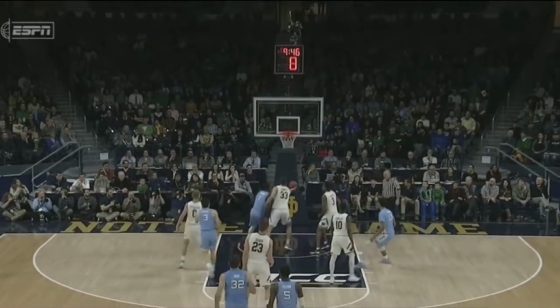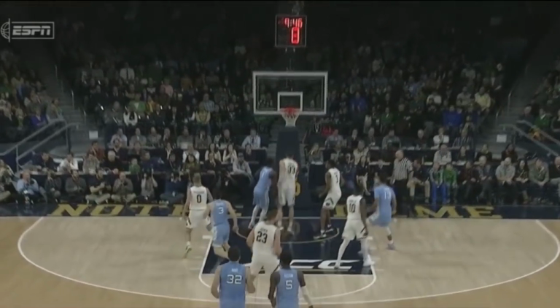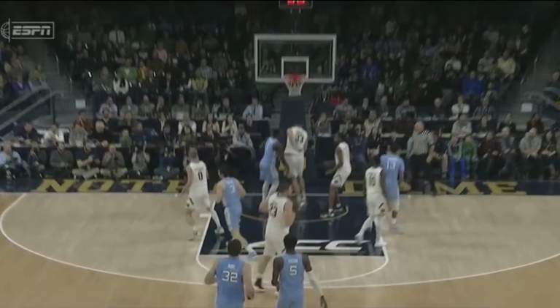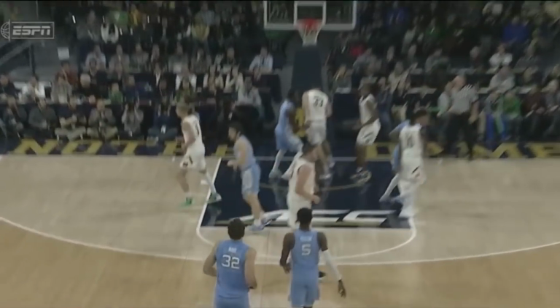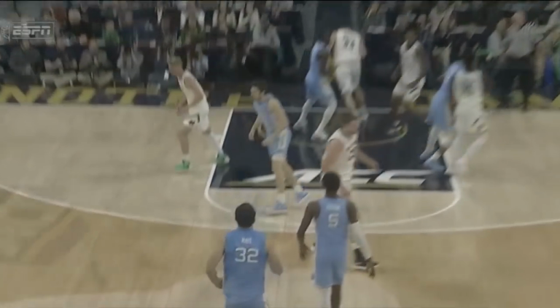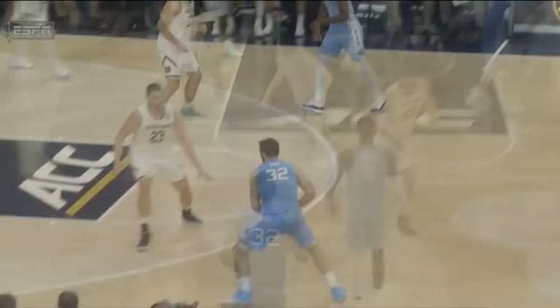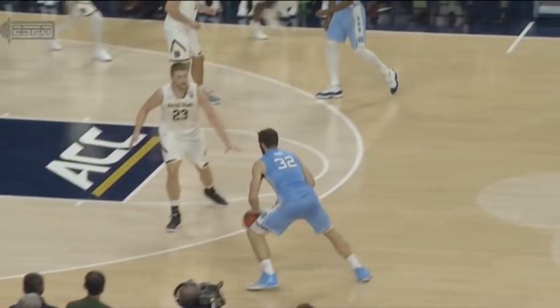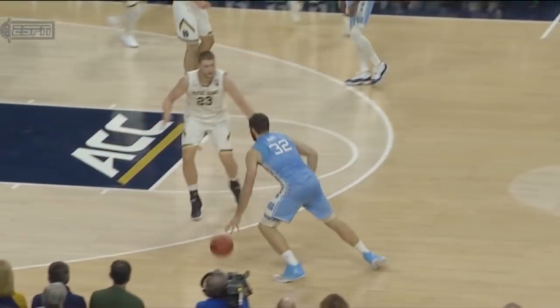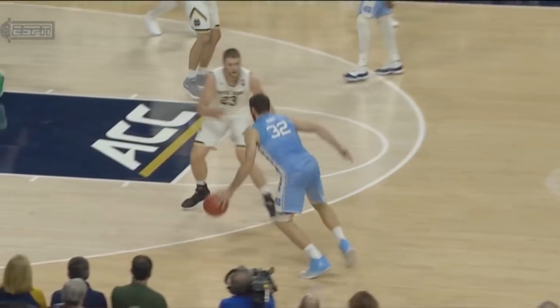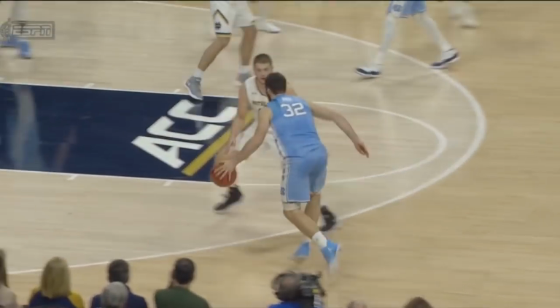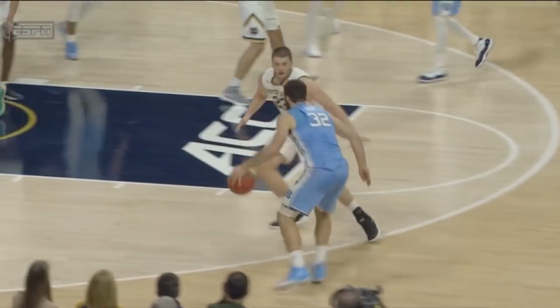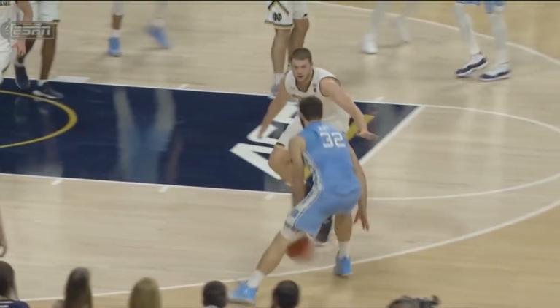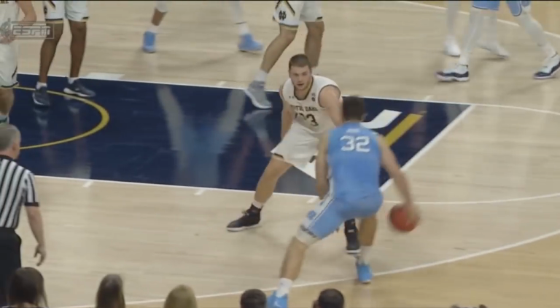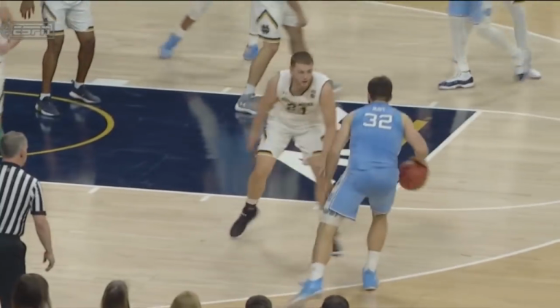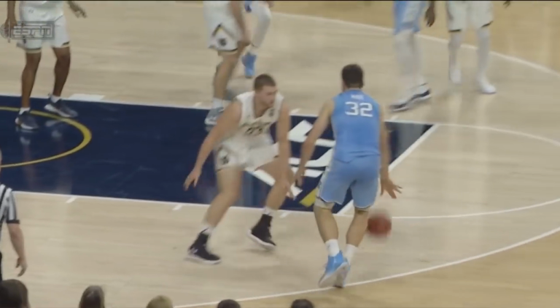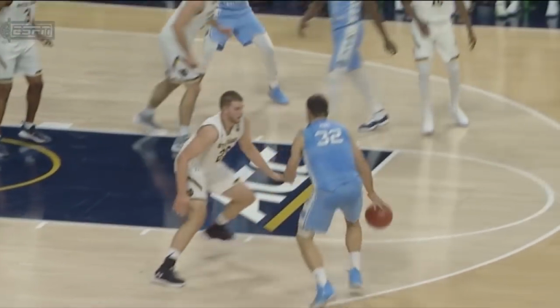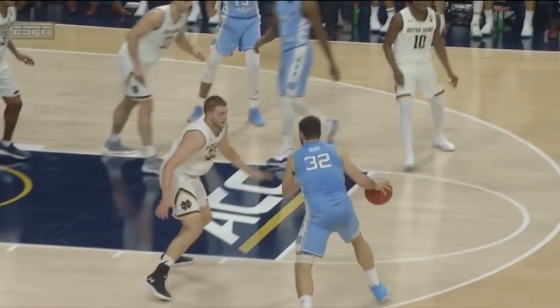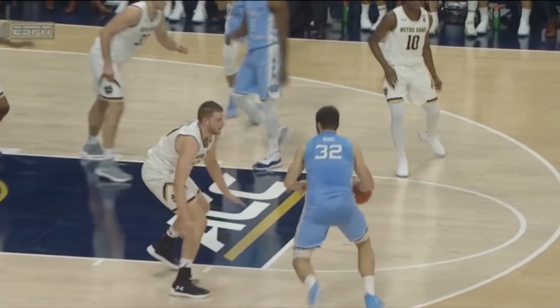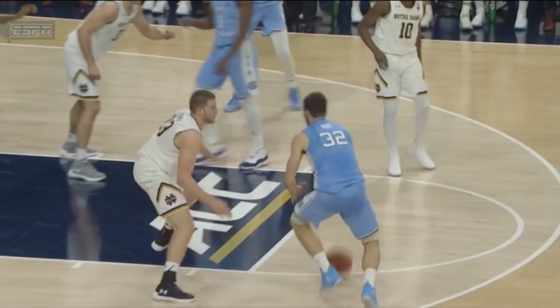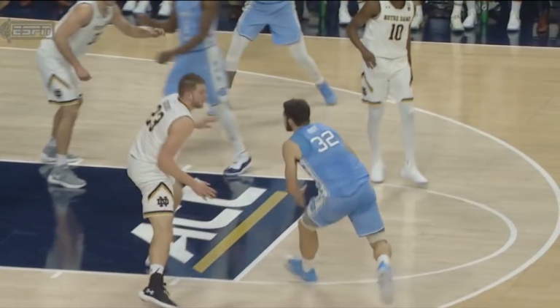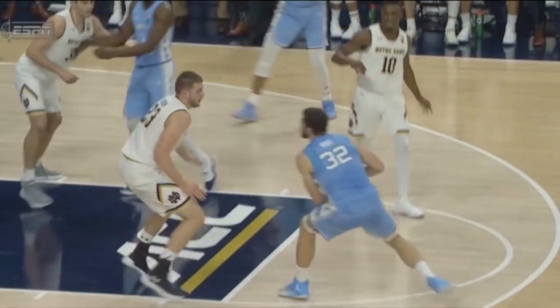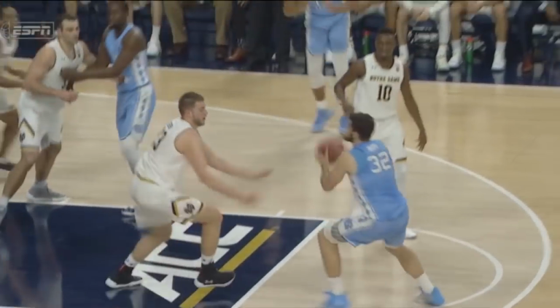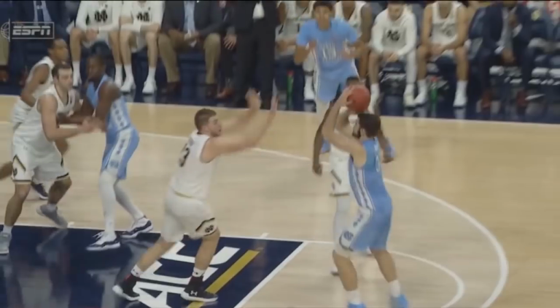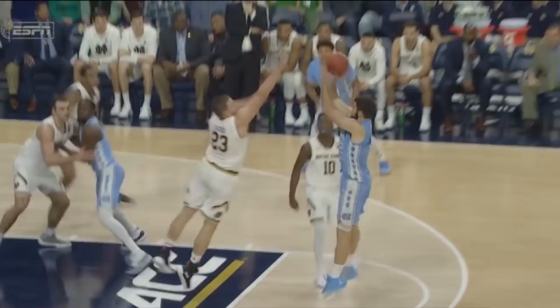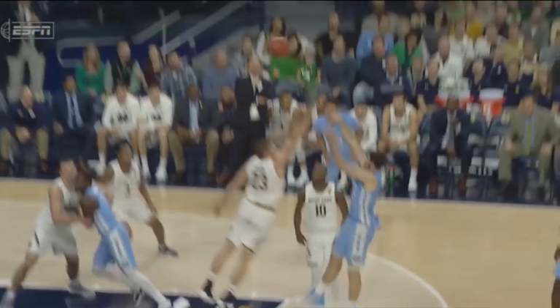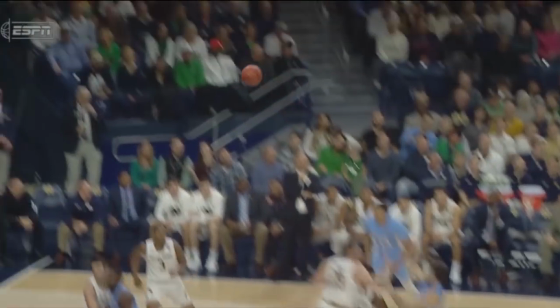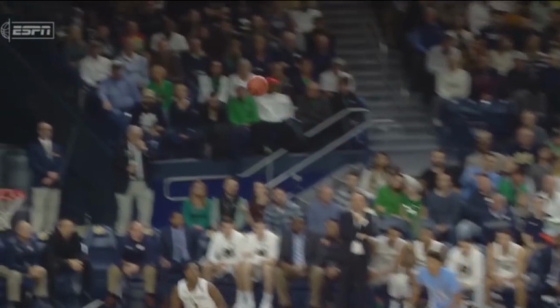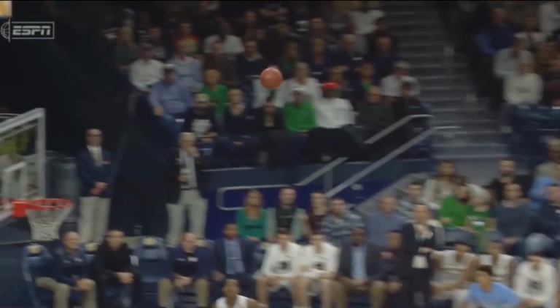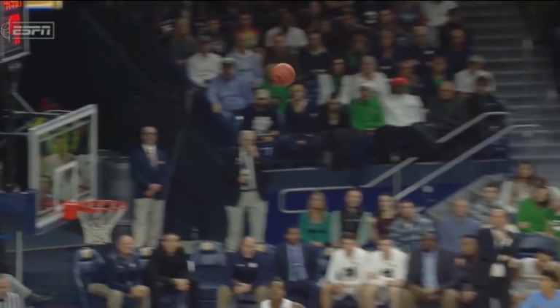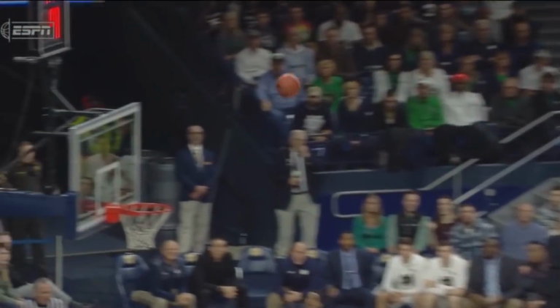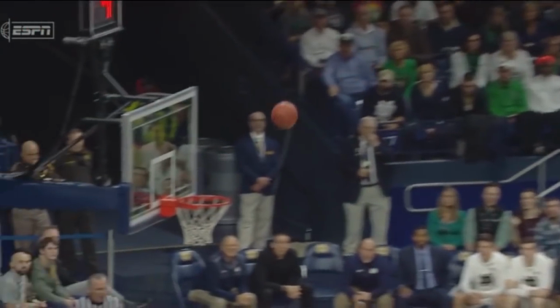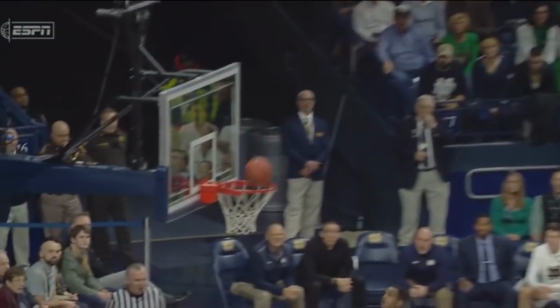Just a little dagger drive and then a quick step back into a jump shot from 17 feet.